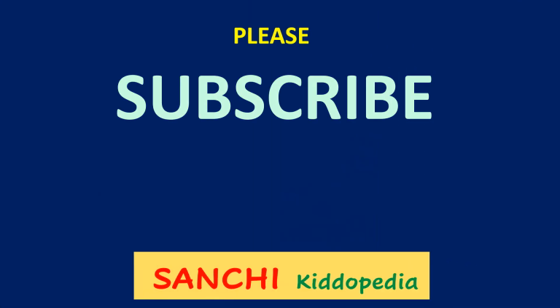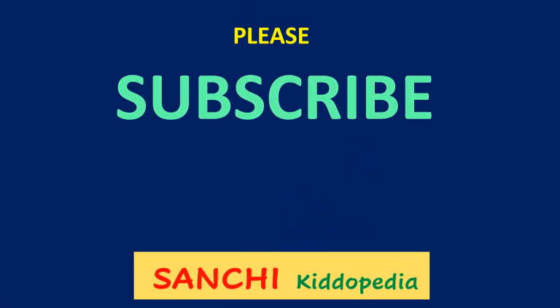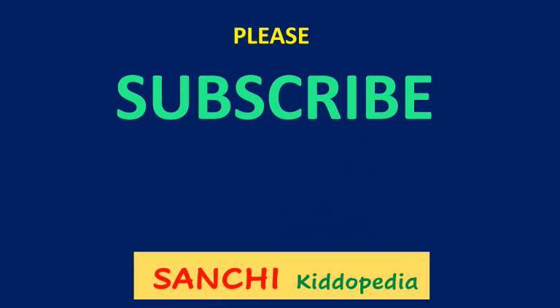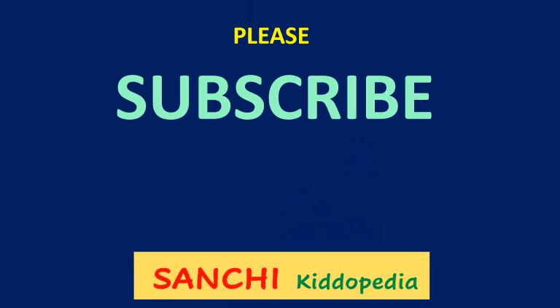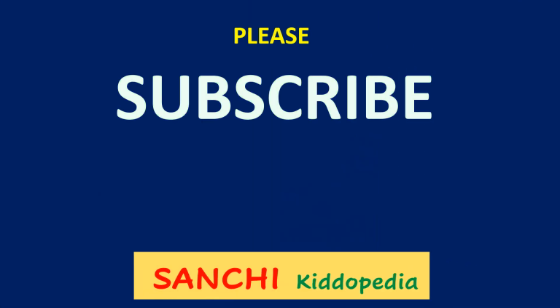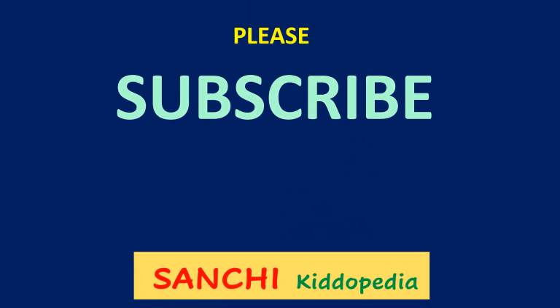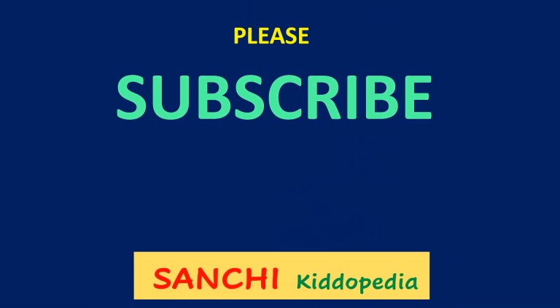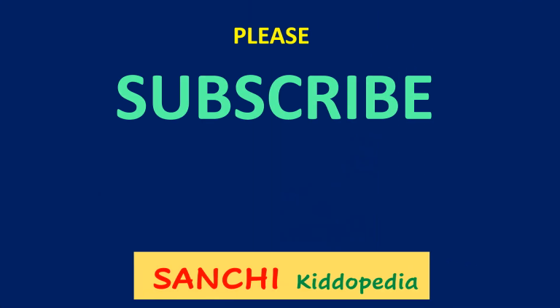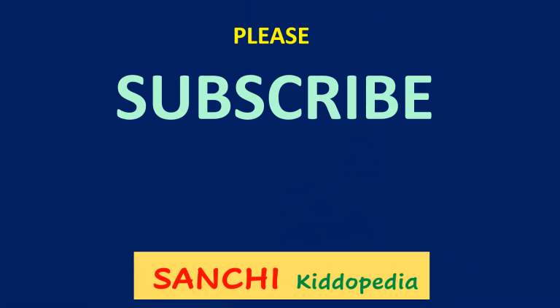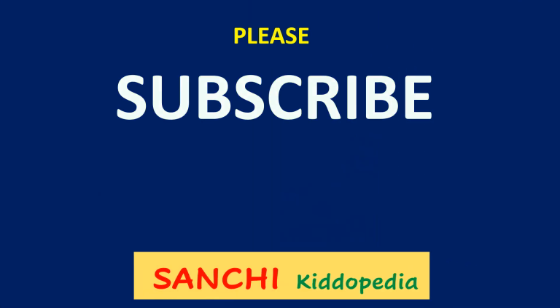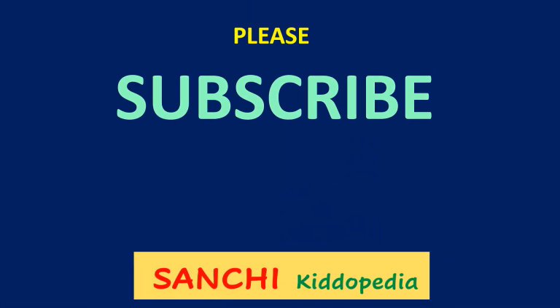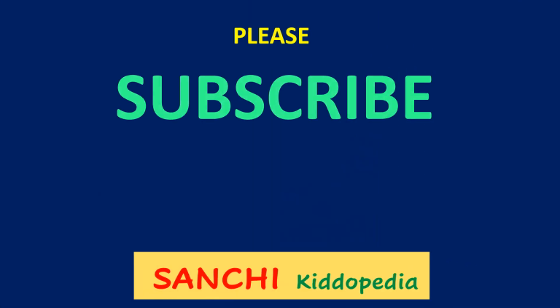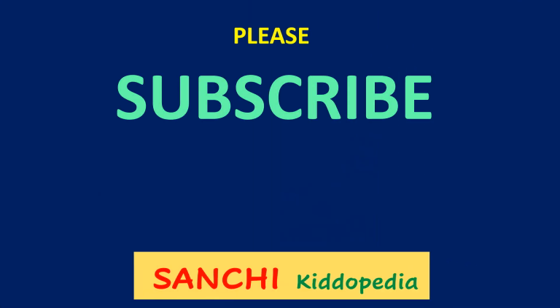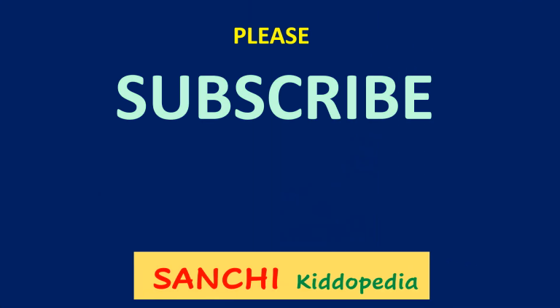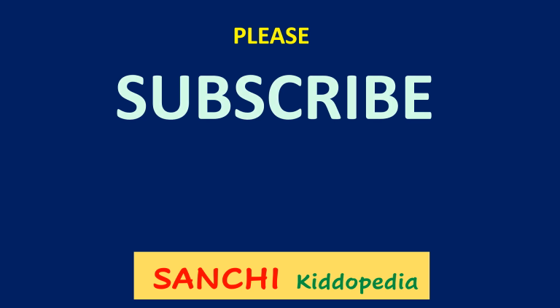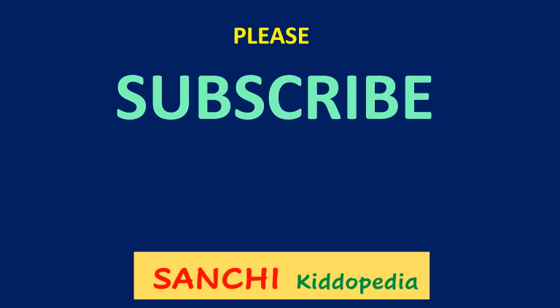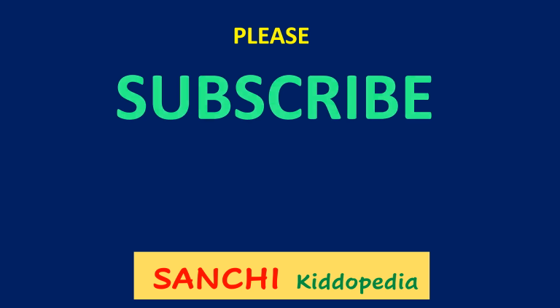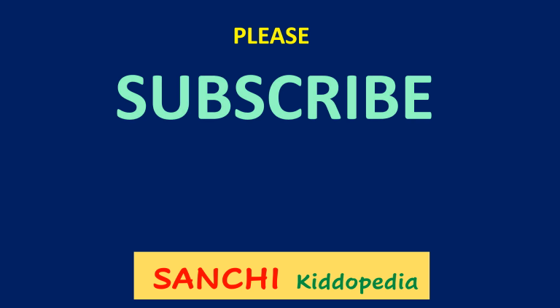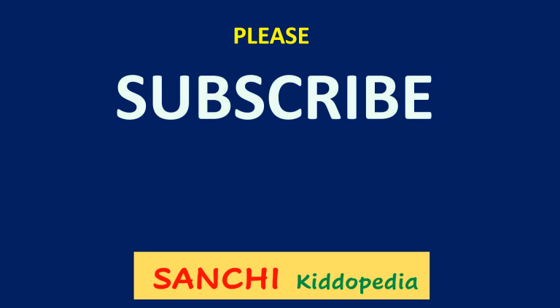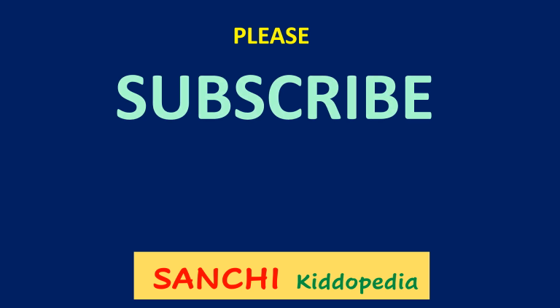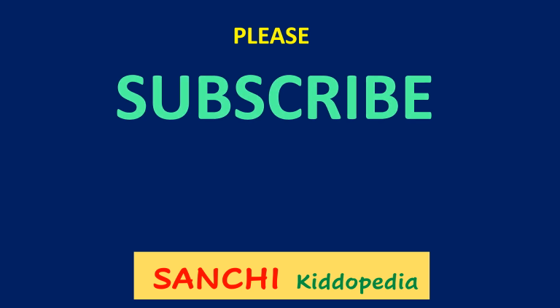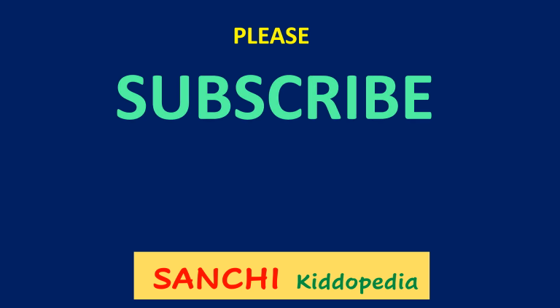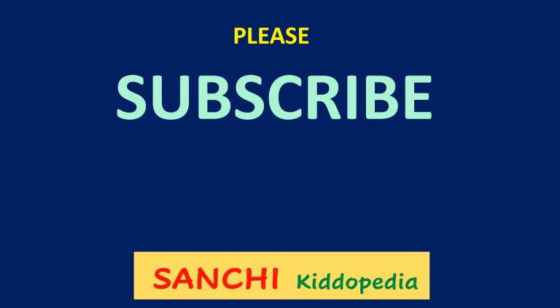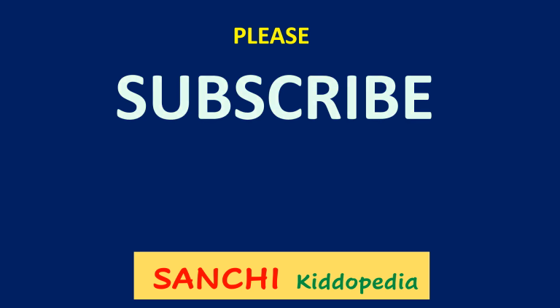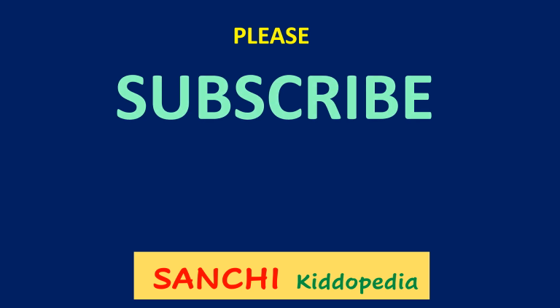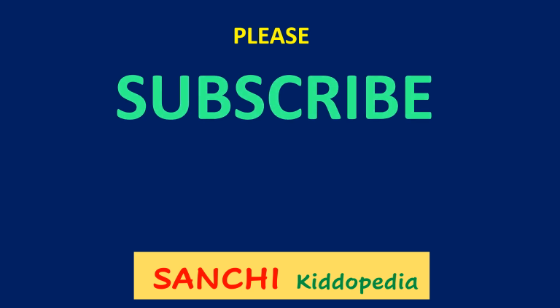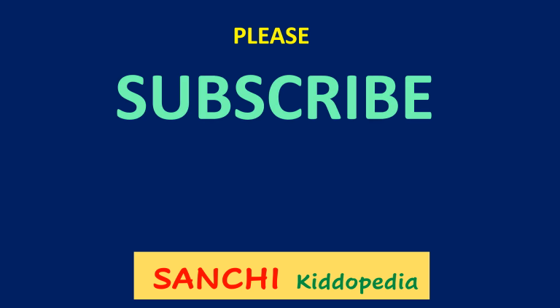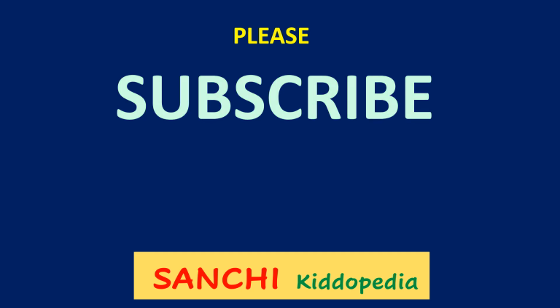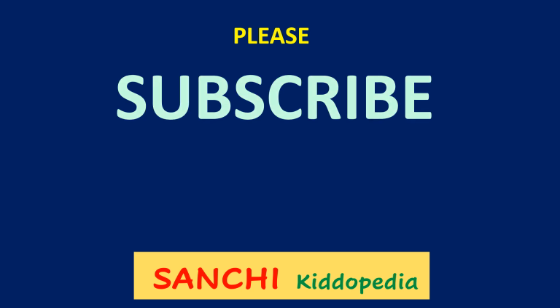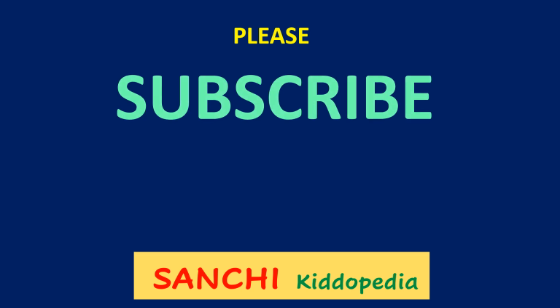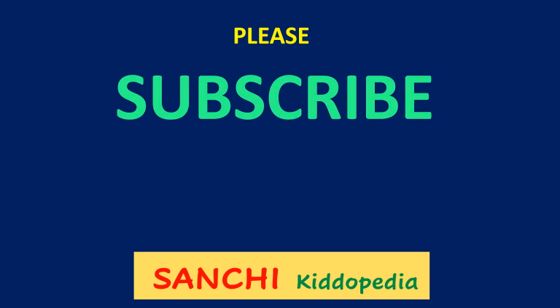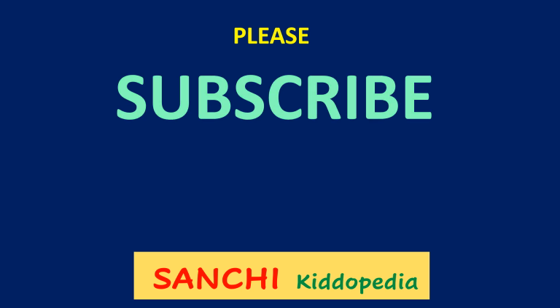If you liked the video, please like, share and subscribe. See you with a new video.